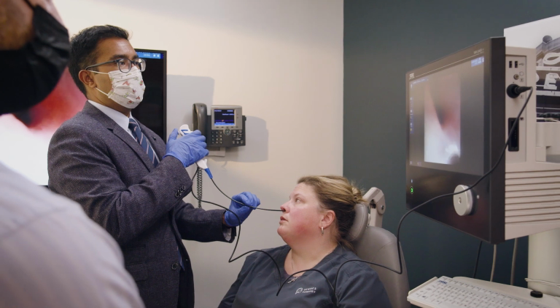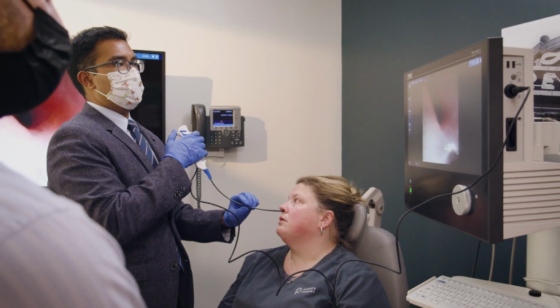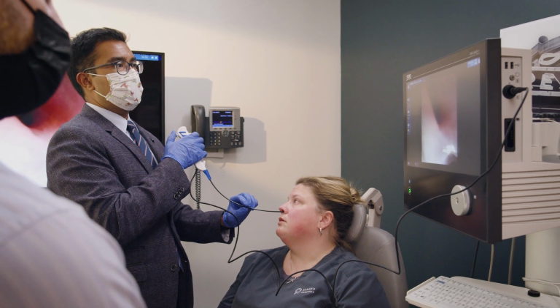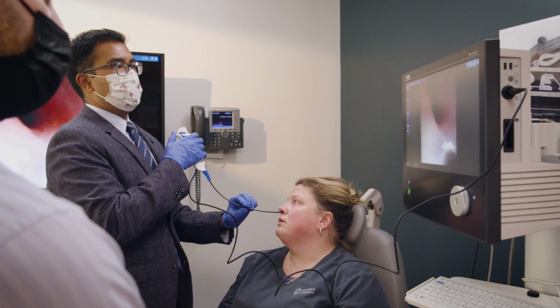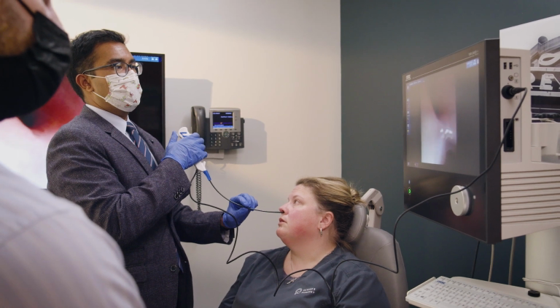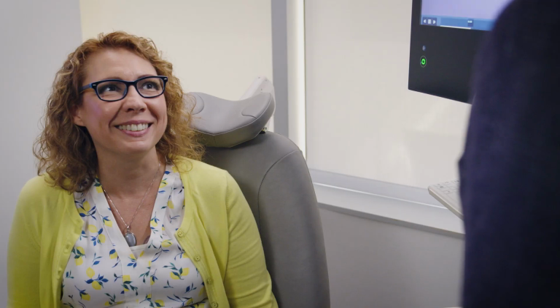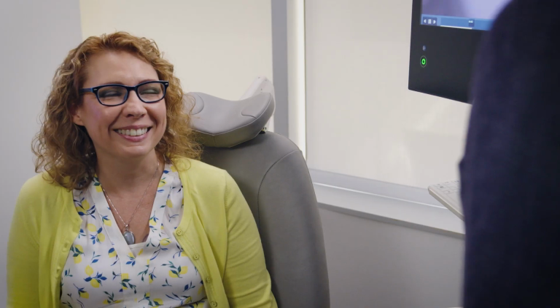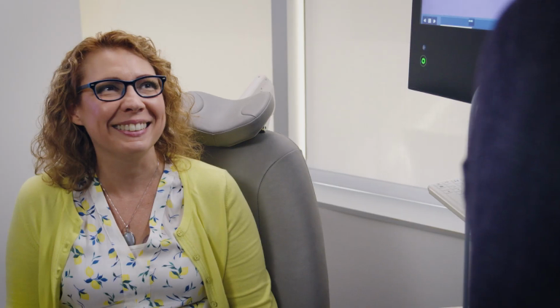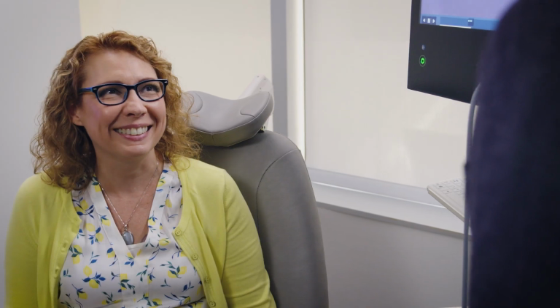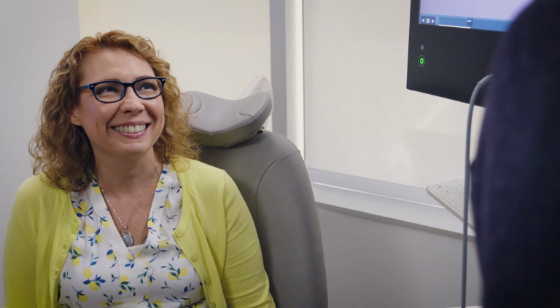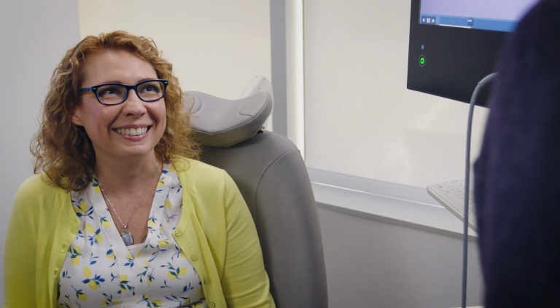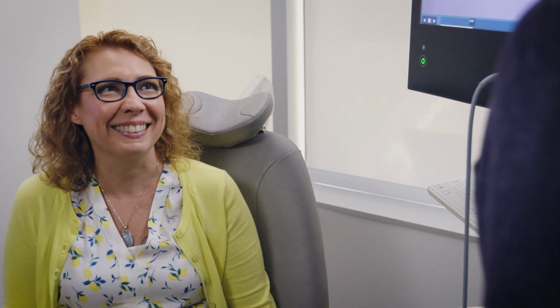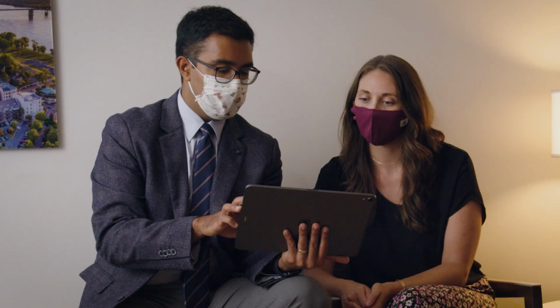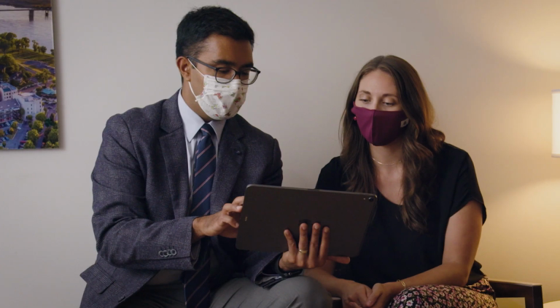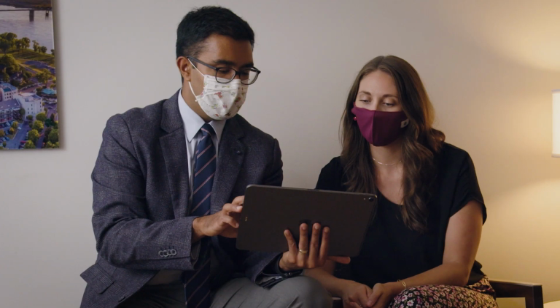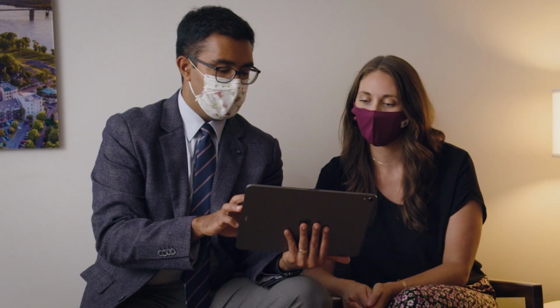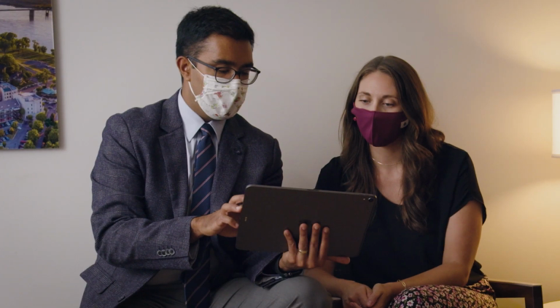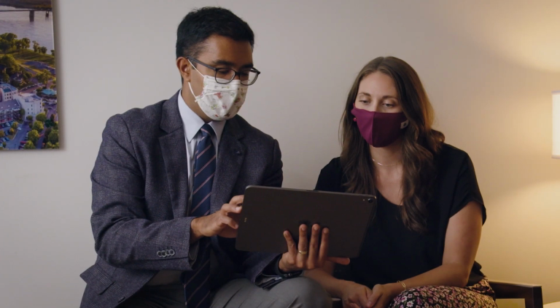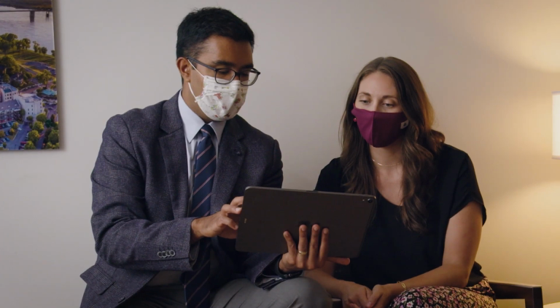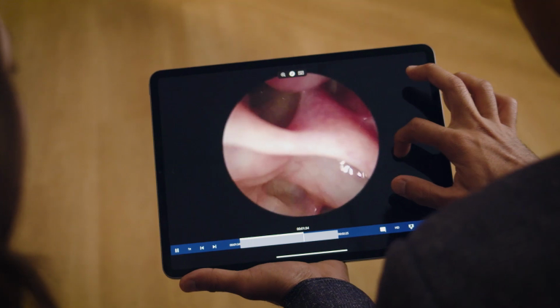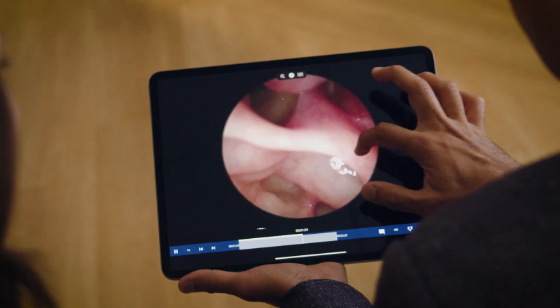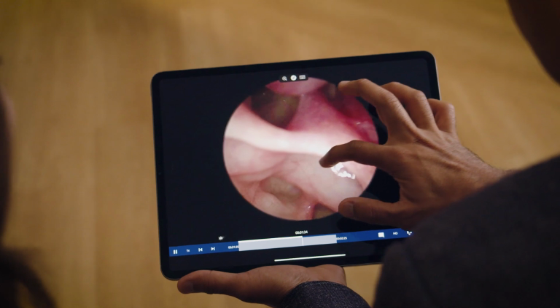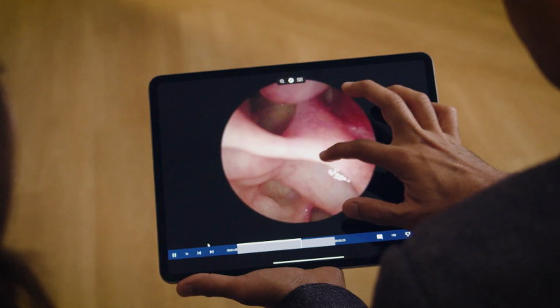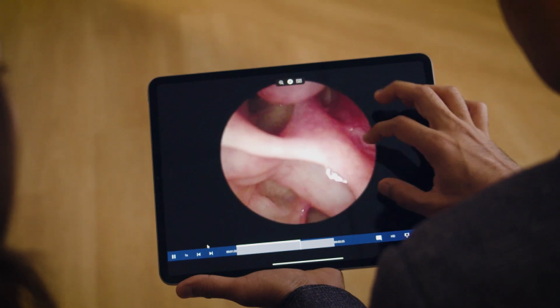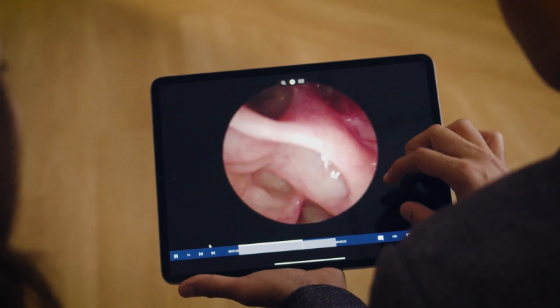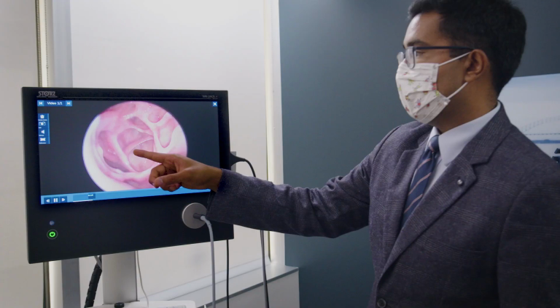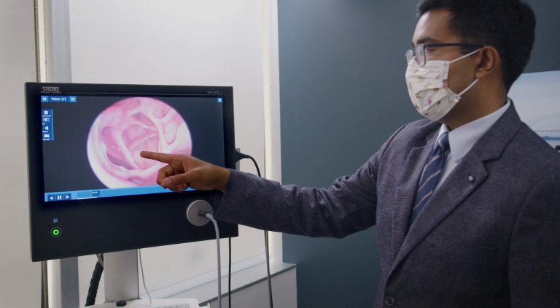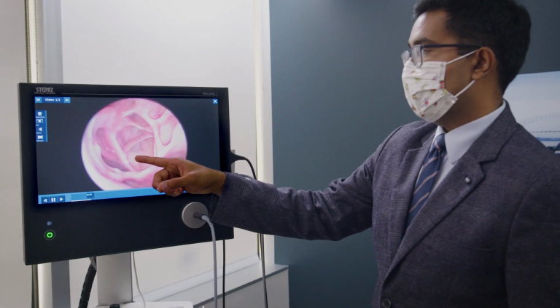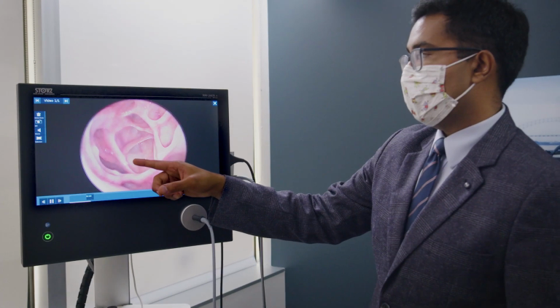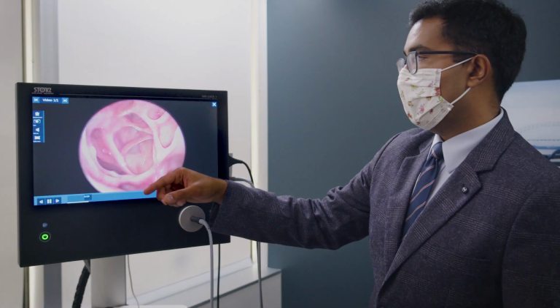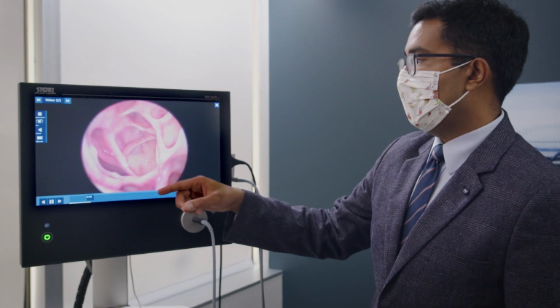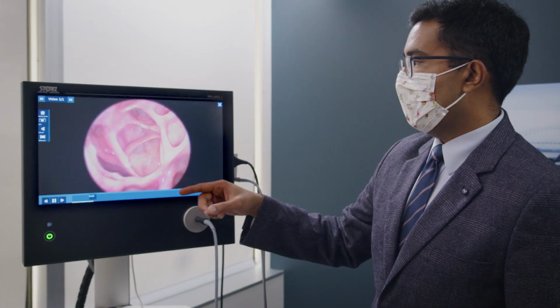The network ability of the TelePak Plus and the integrated StreamConnect platform gives us the ability to enable anywhere care.